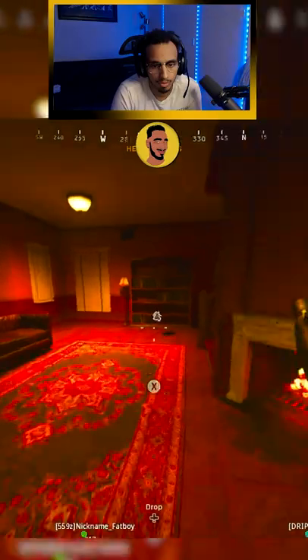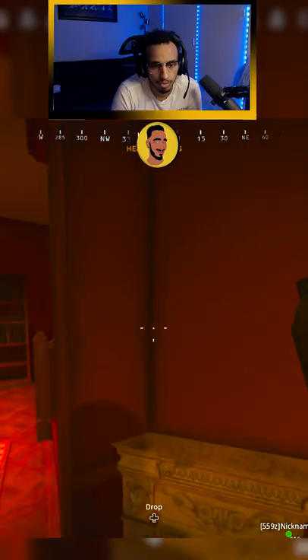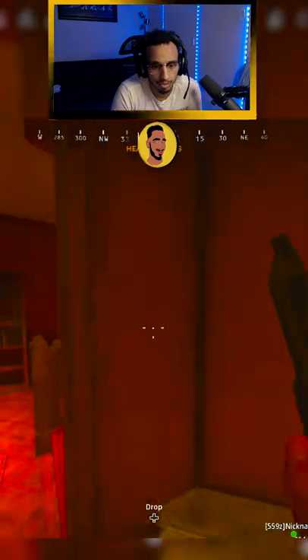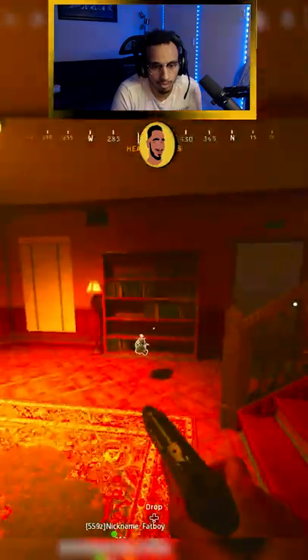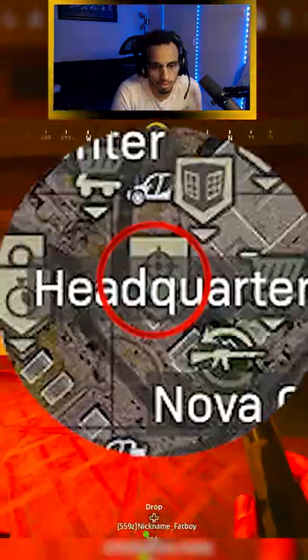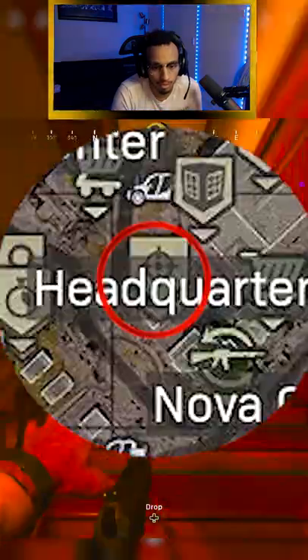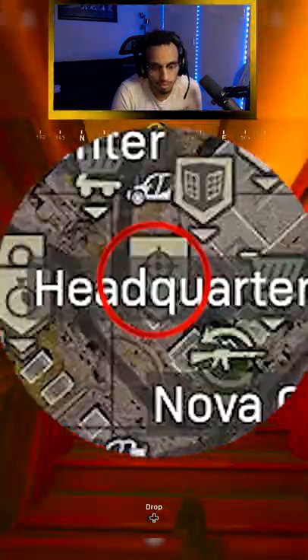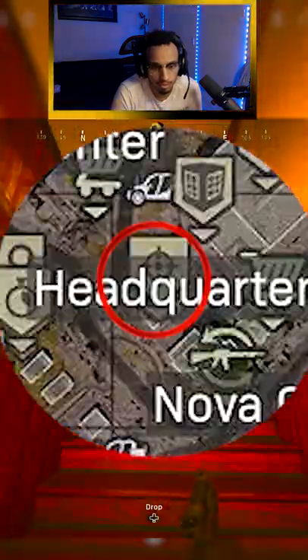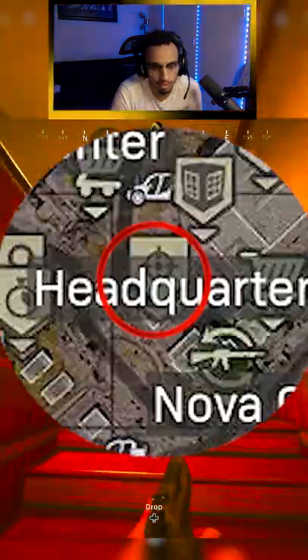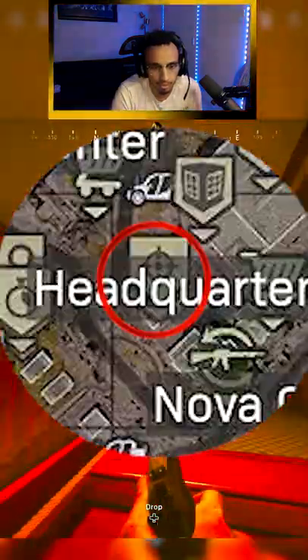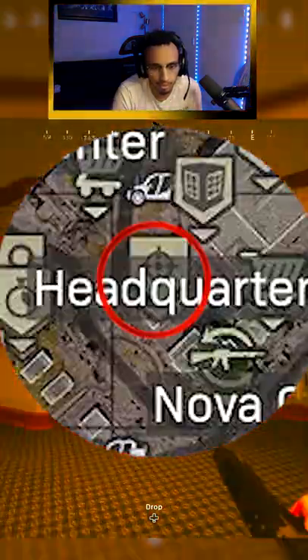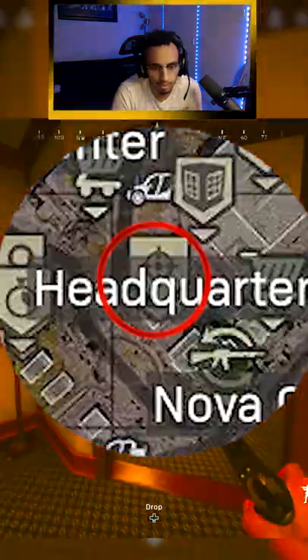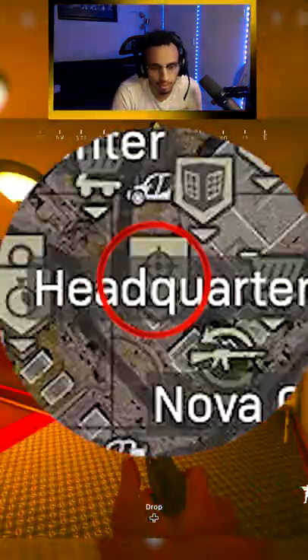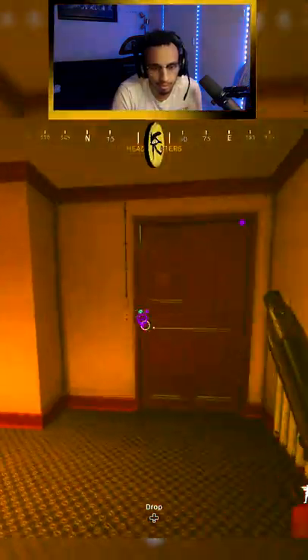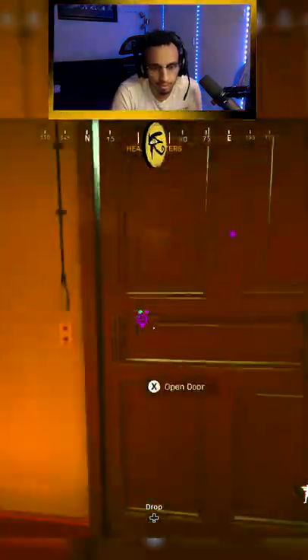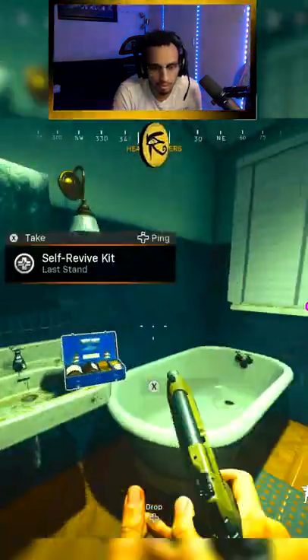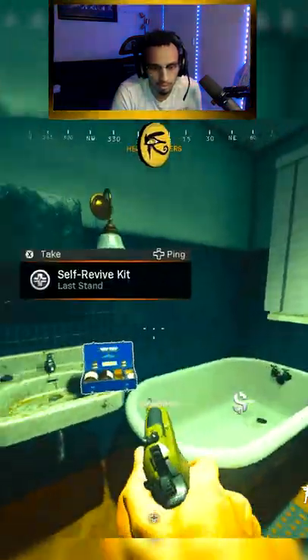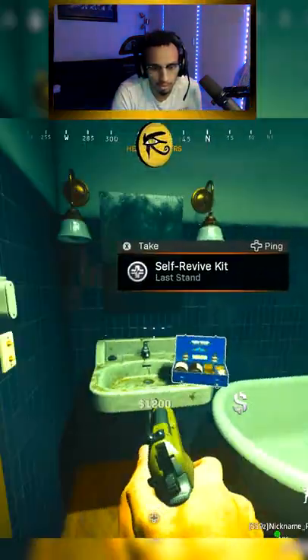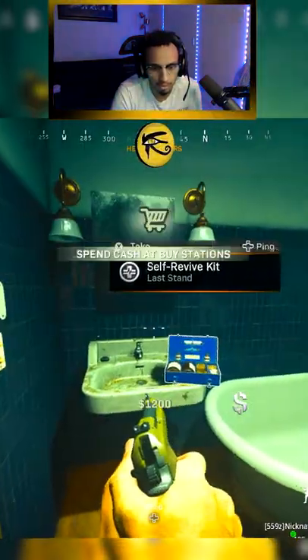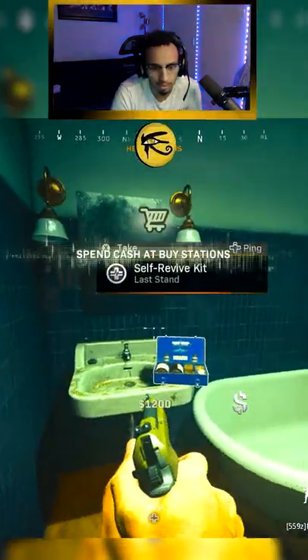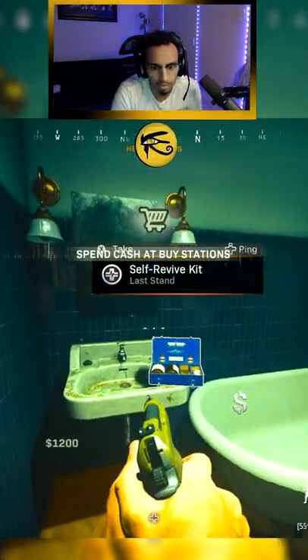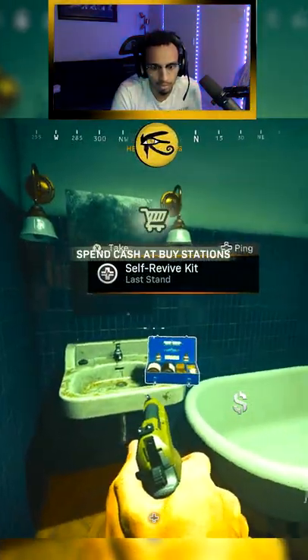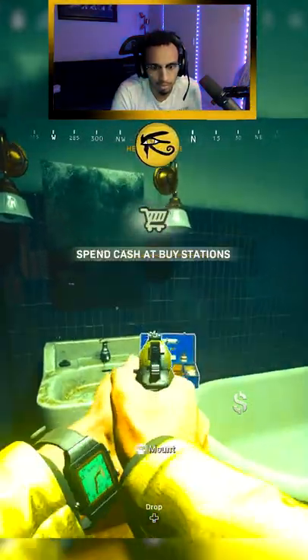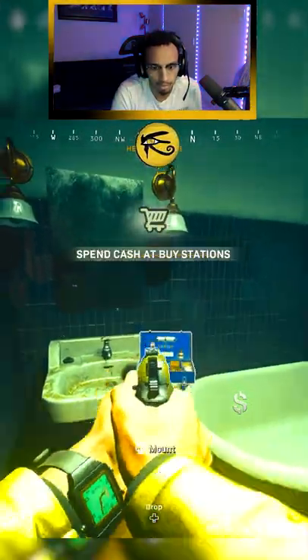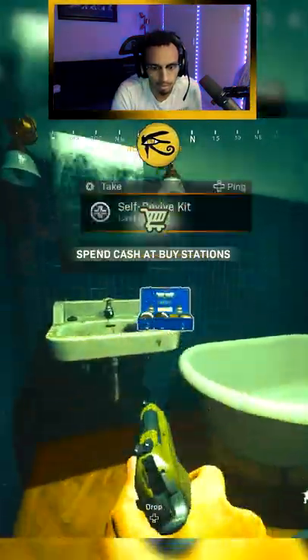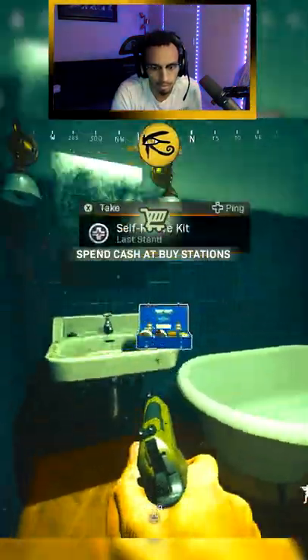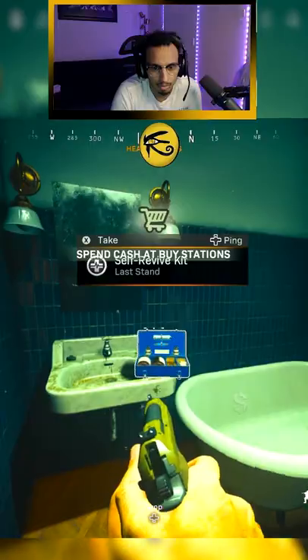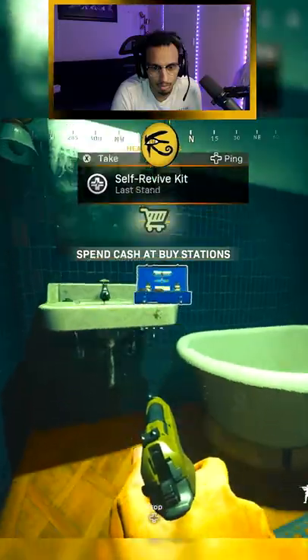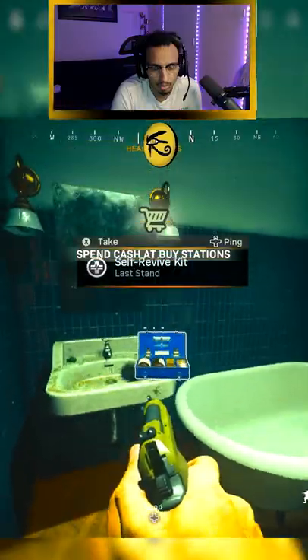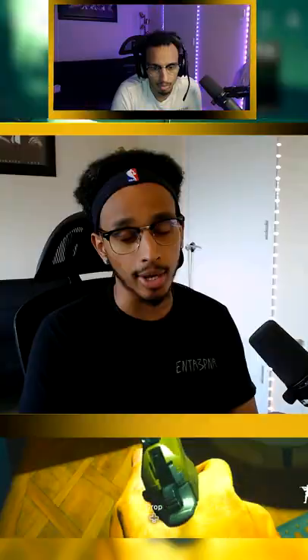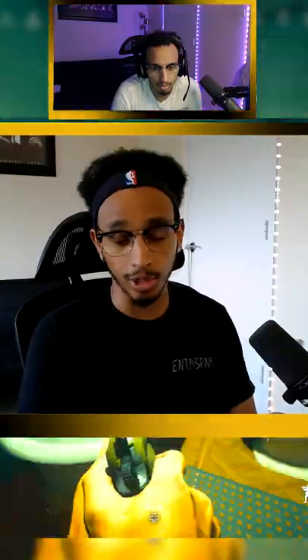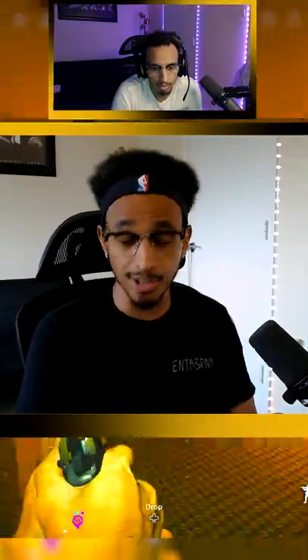Spot number 3 is located on the second floor of headquarters, and voila, you grab the self res and you're able to get downed again by a different sweat — congratulations.